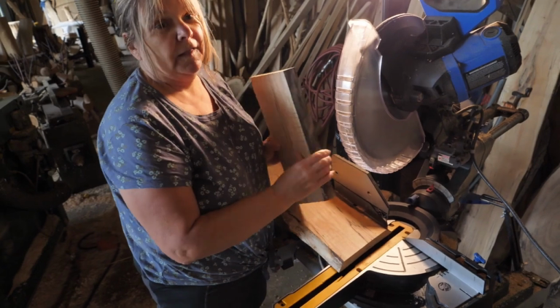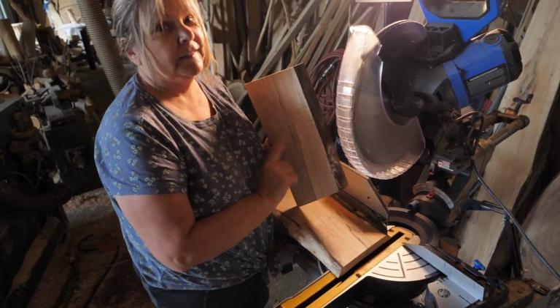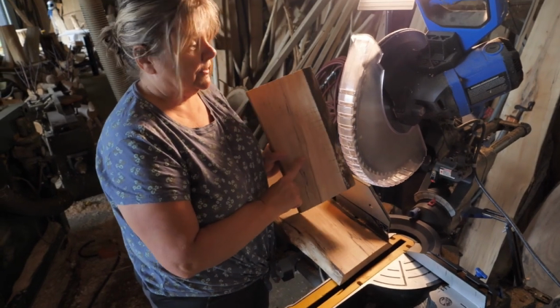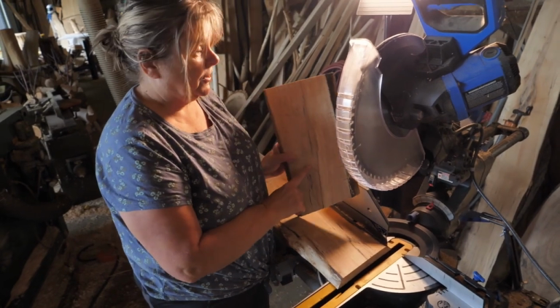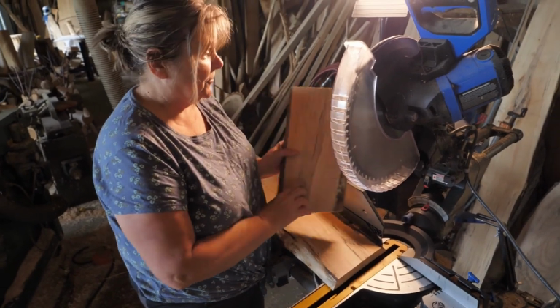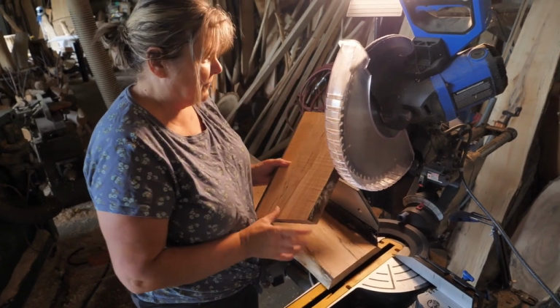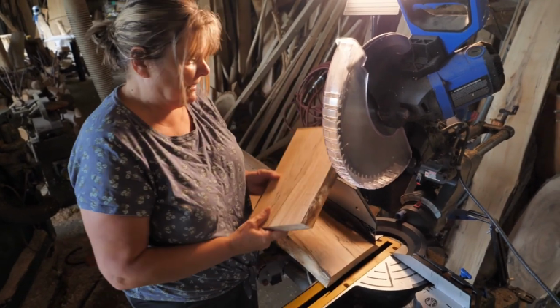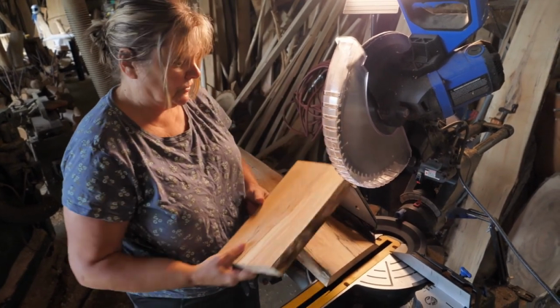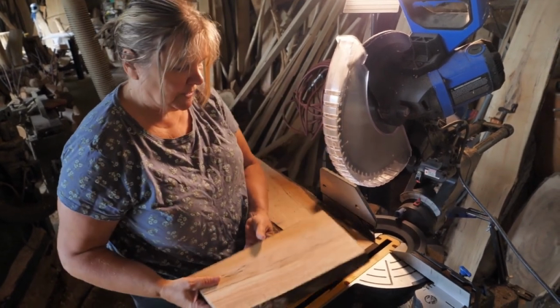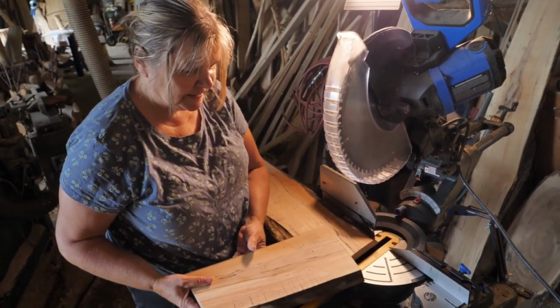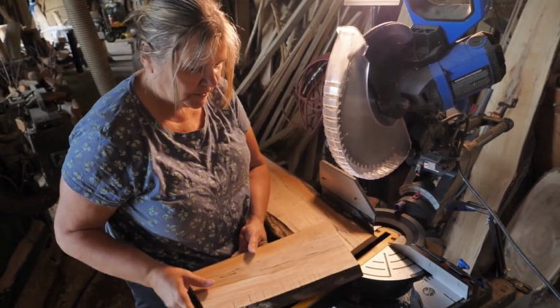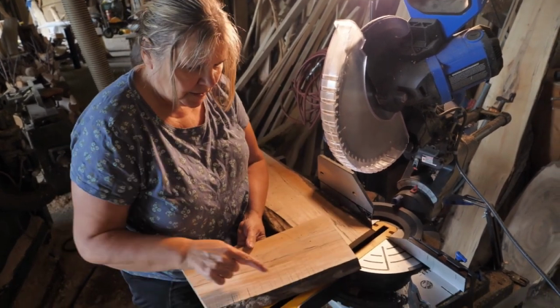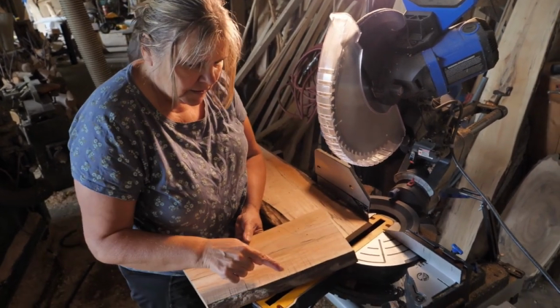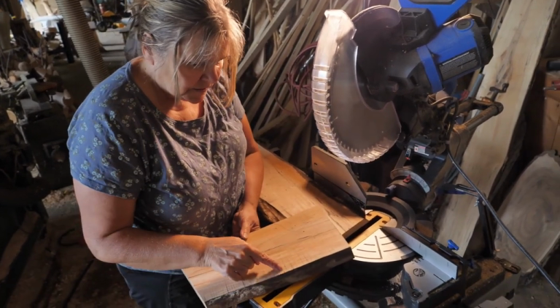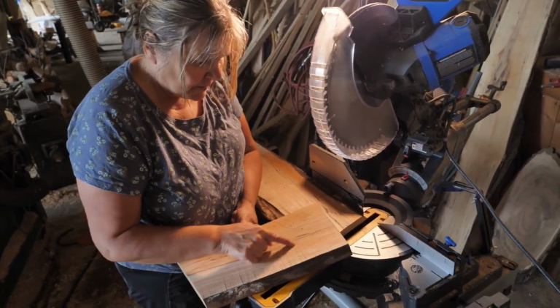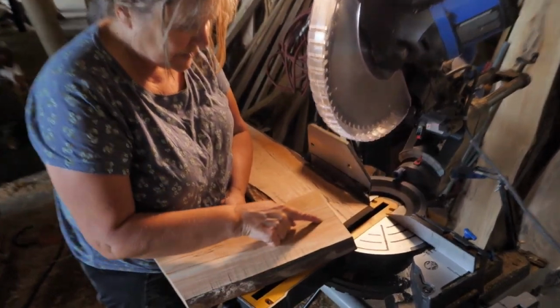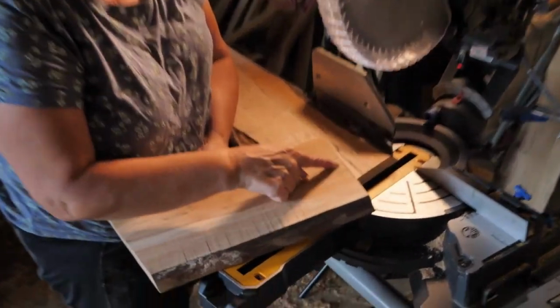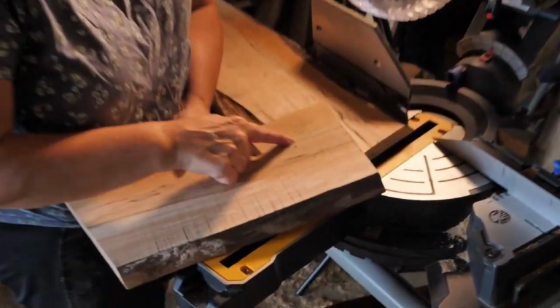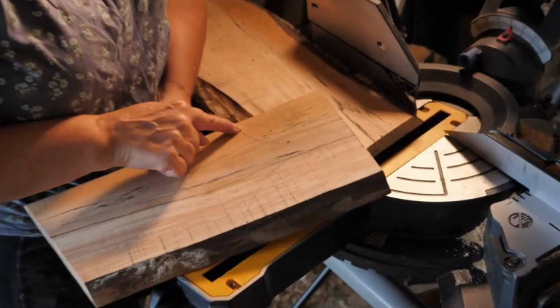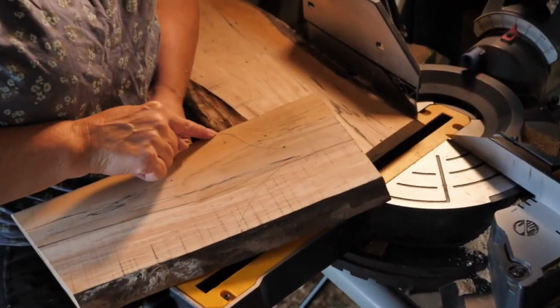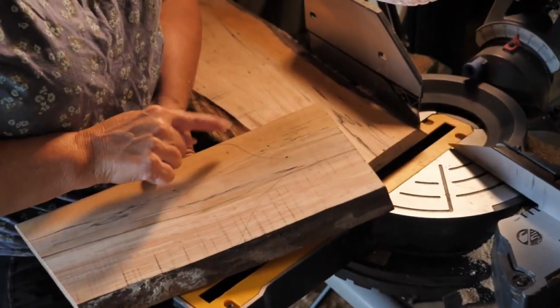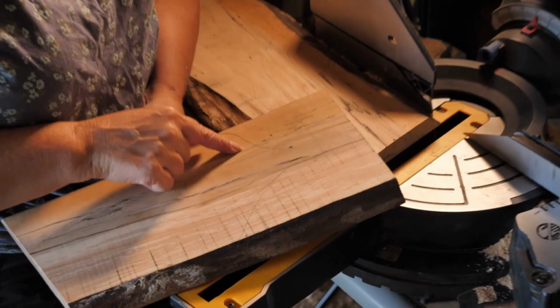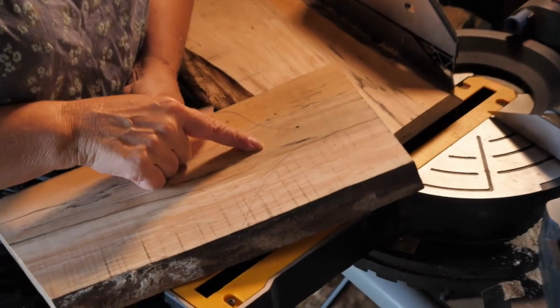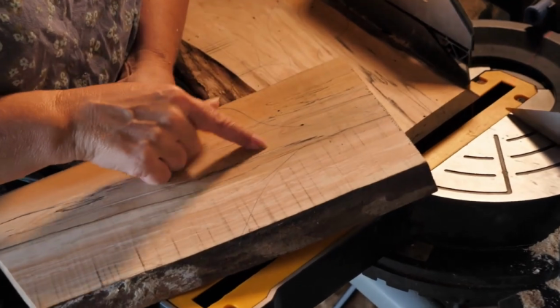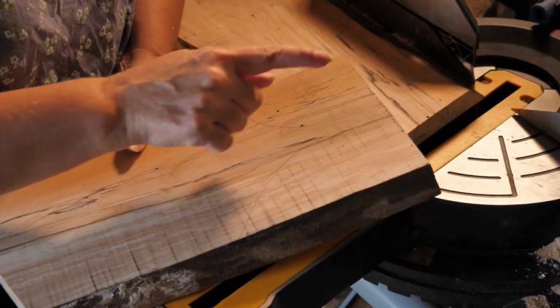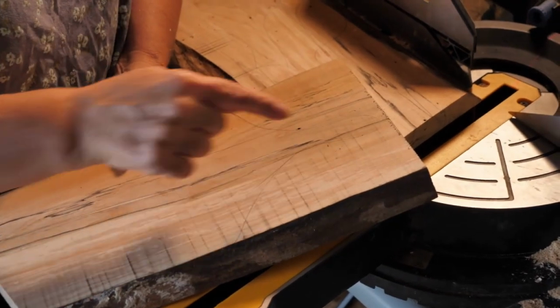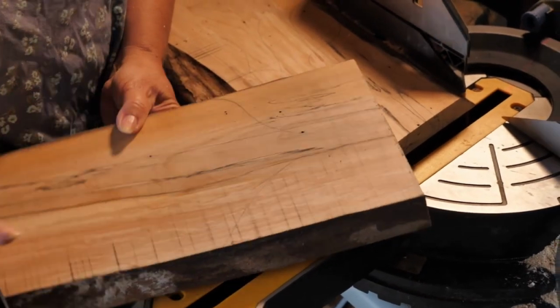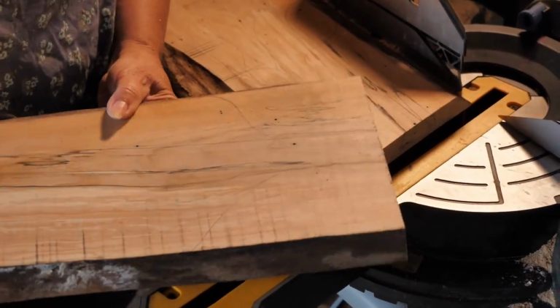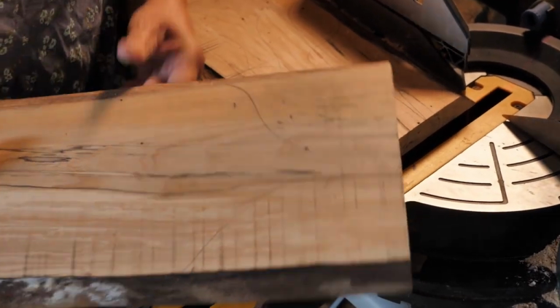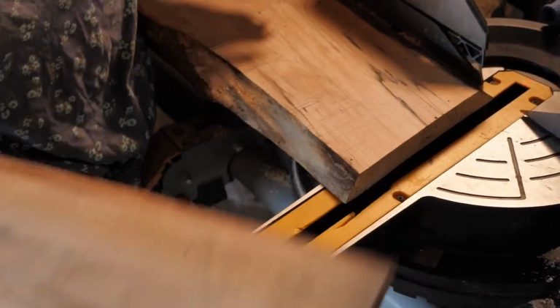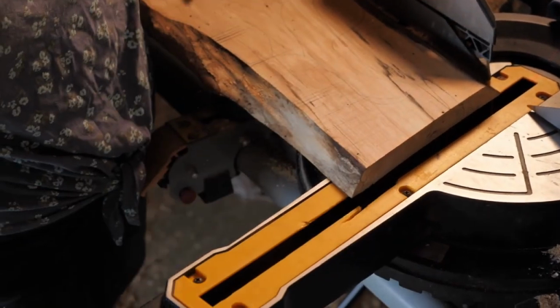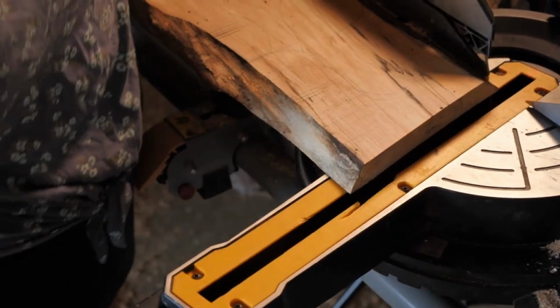That's a lot harder than eastern white cedar. I just hand-drew a little handle, and we'll cut that out on the band saw.